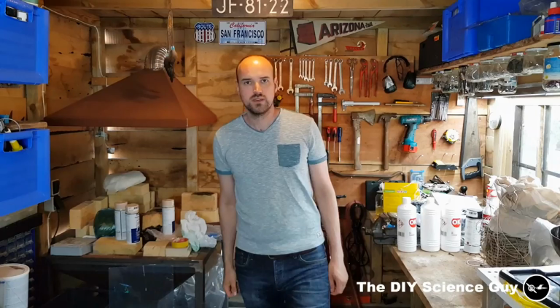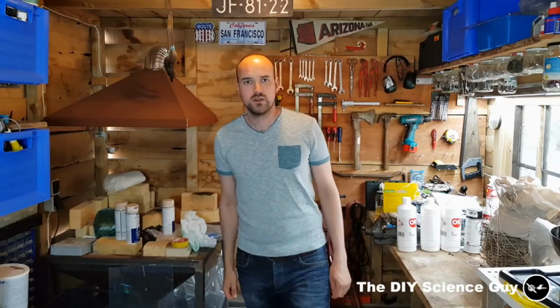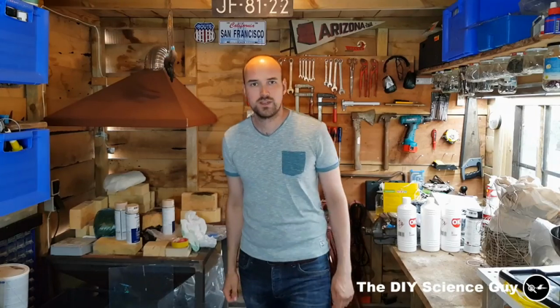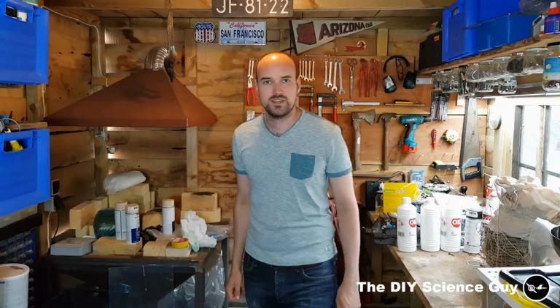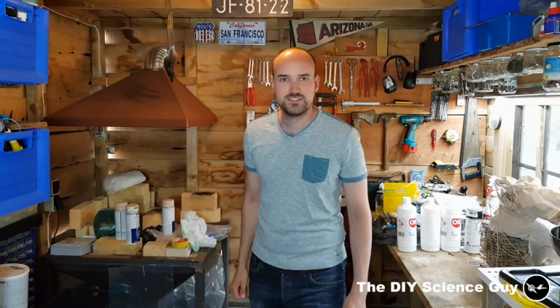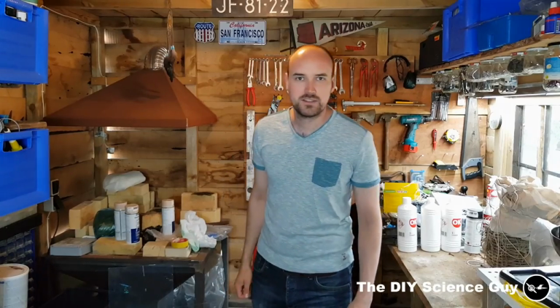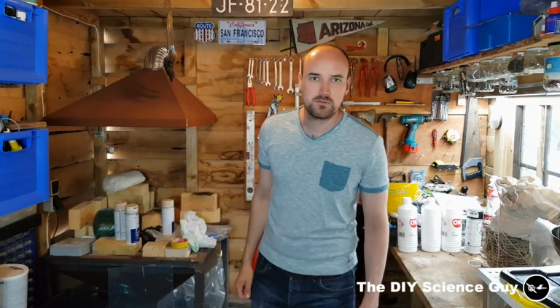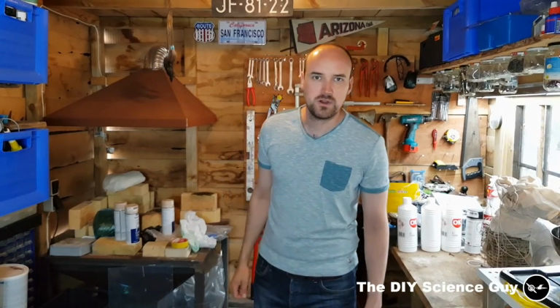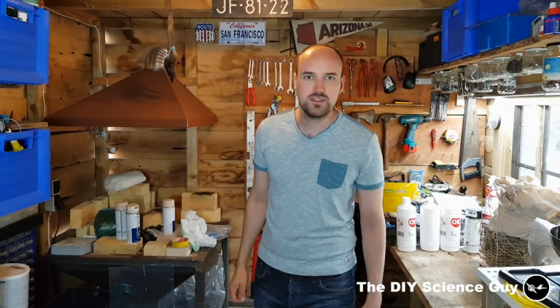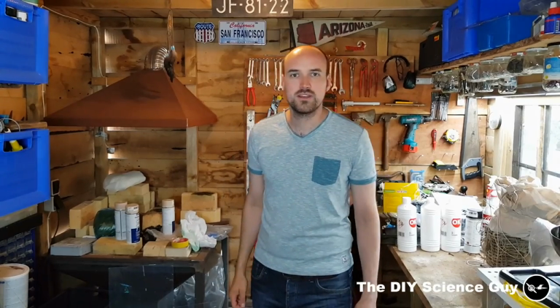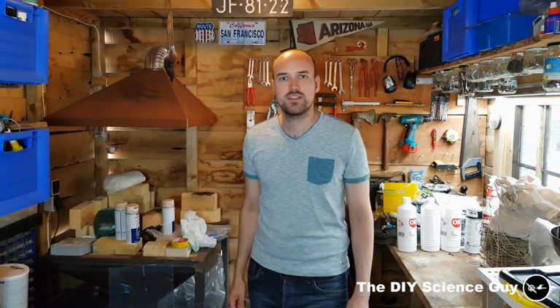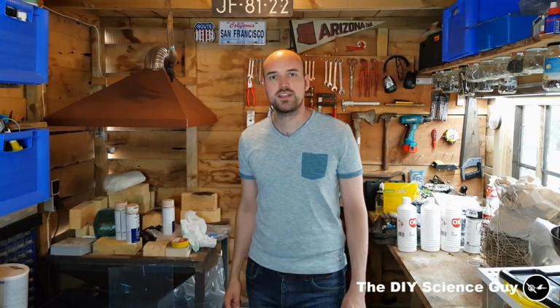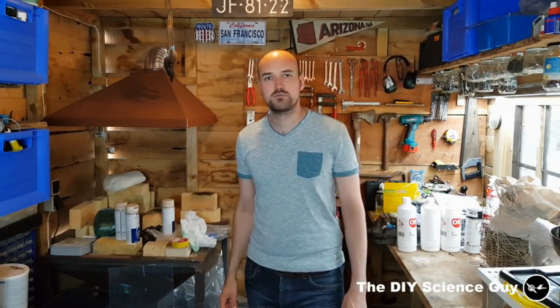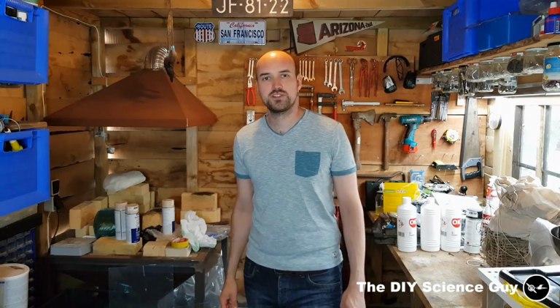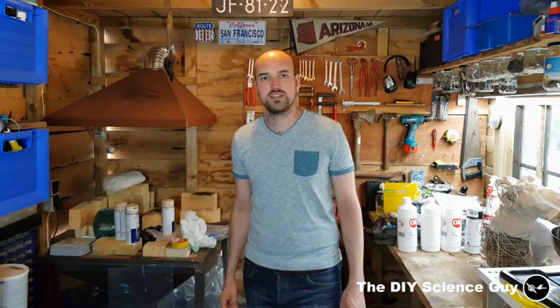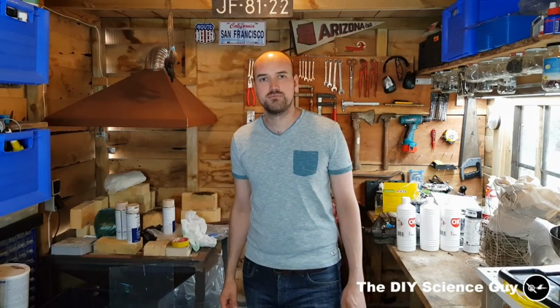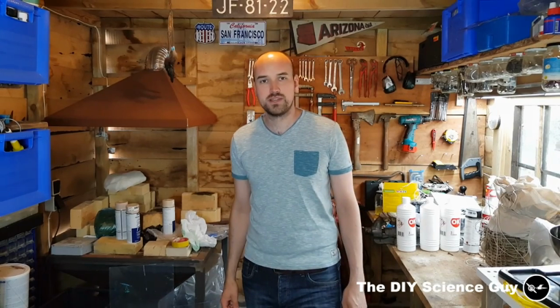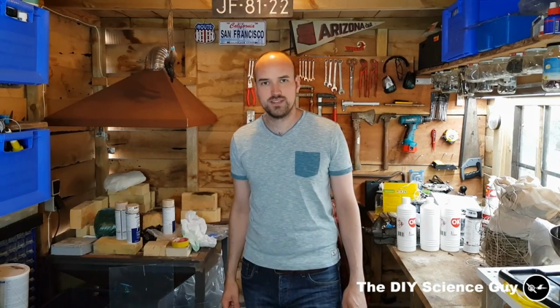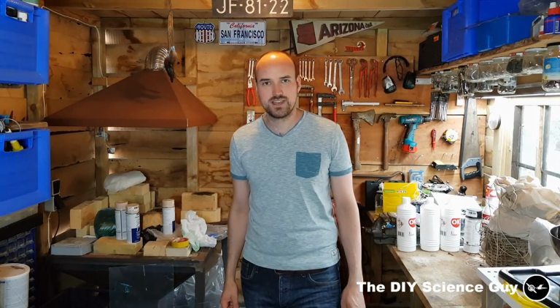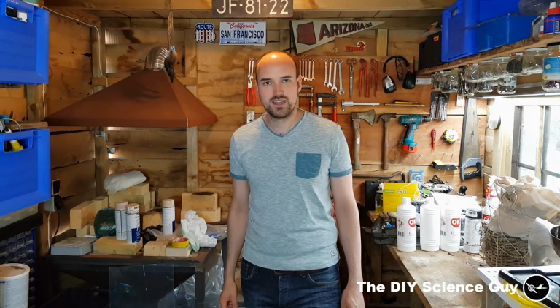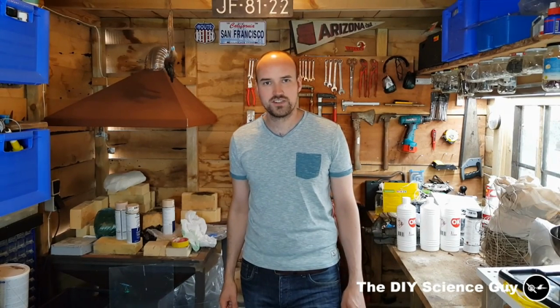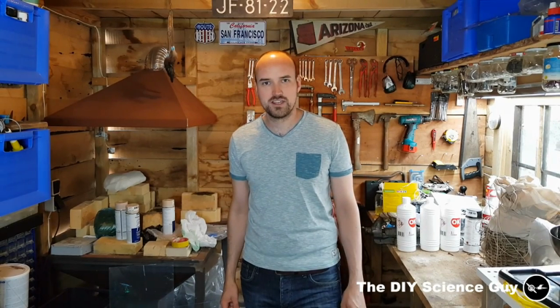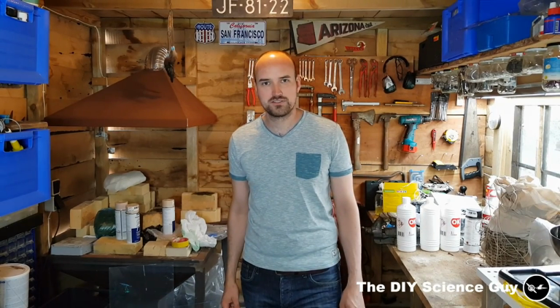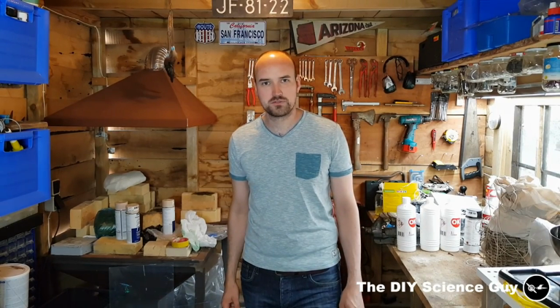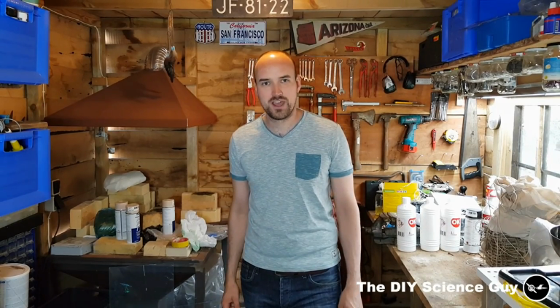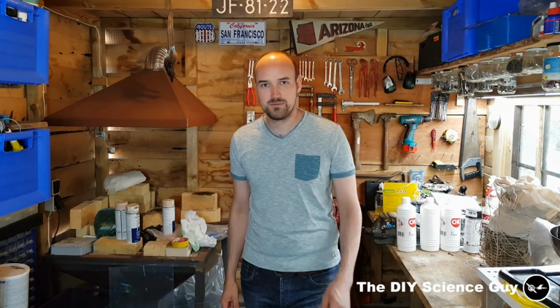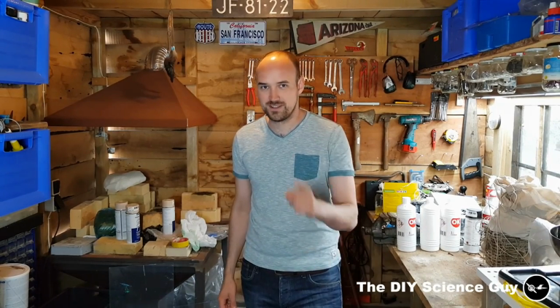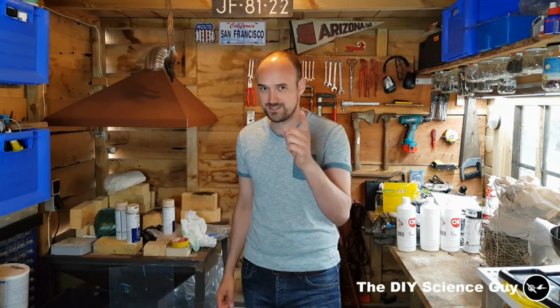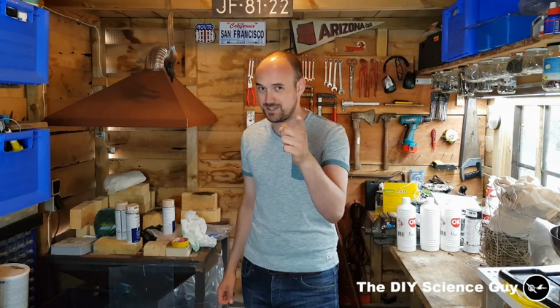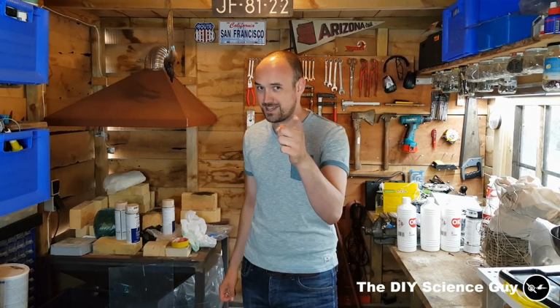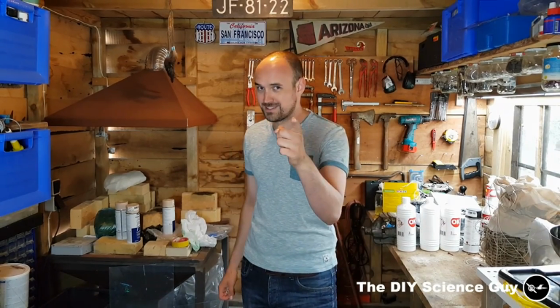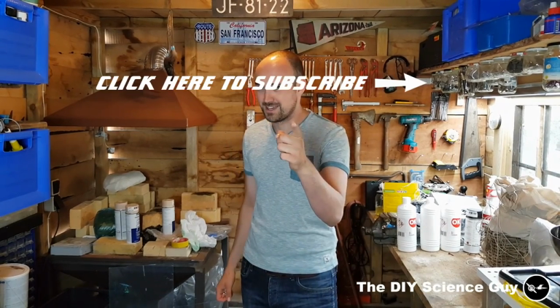Okay, that's it everyone. Thanks for watching. Please like, share and subscribe, and see you next time.